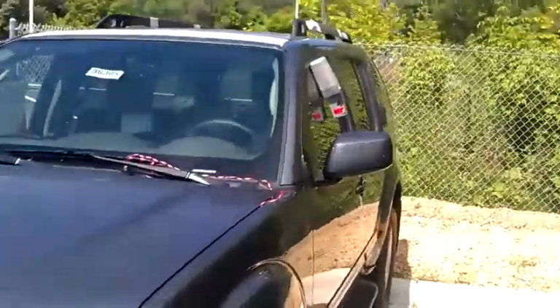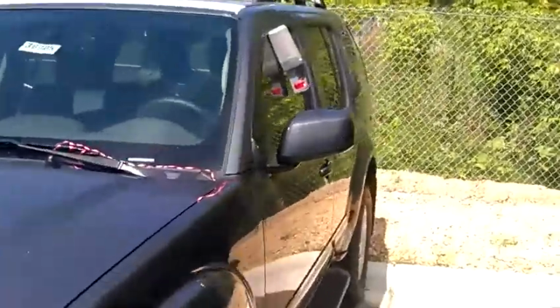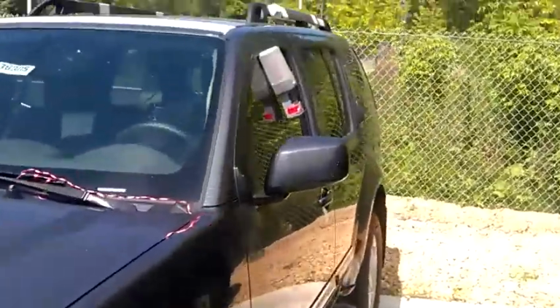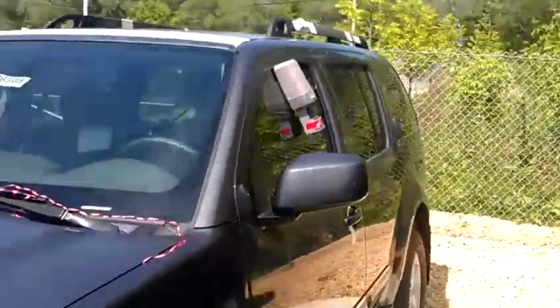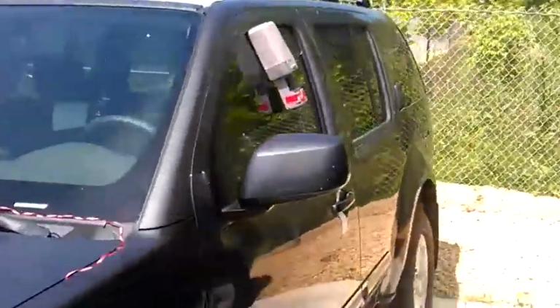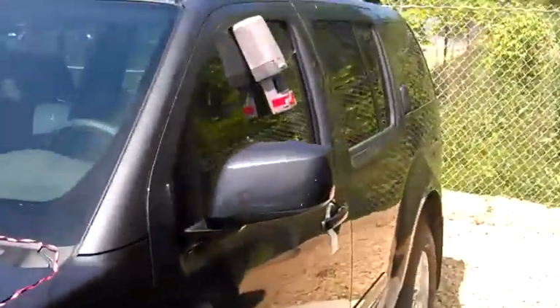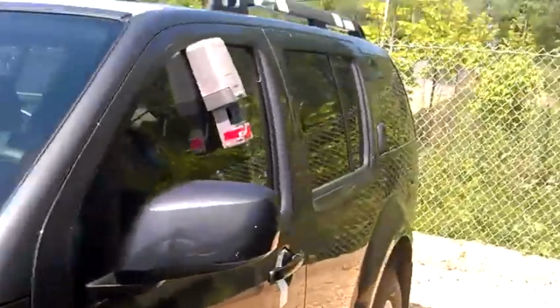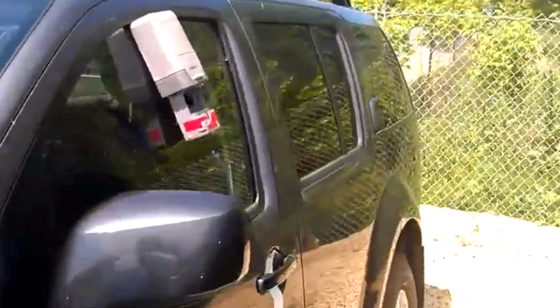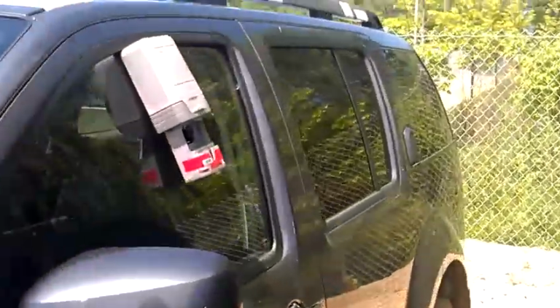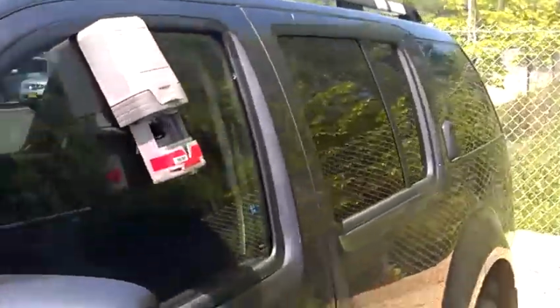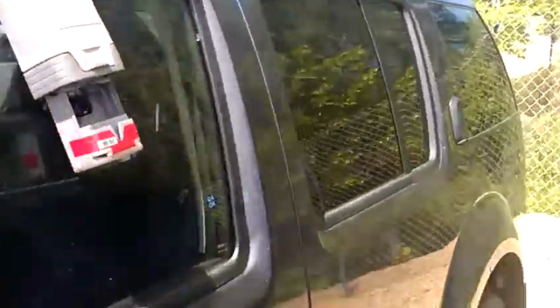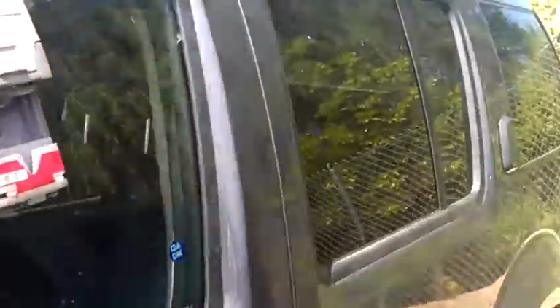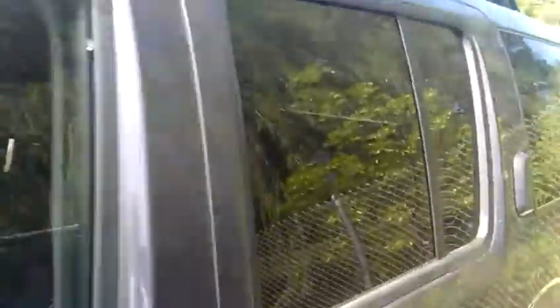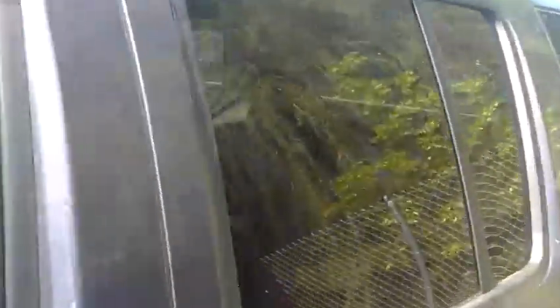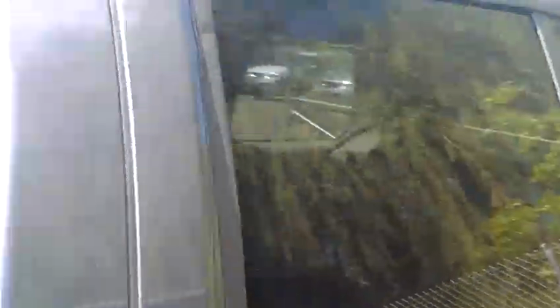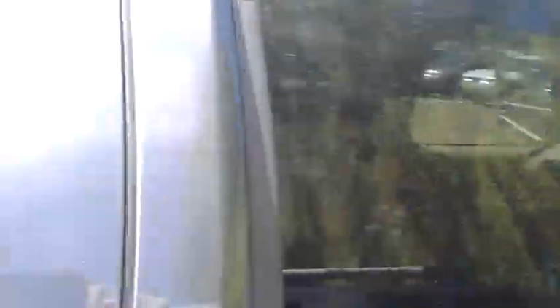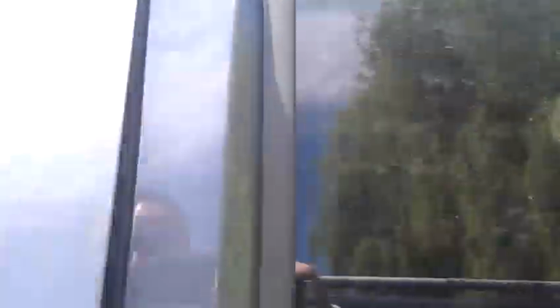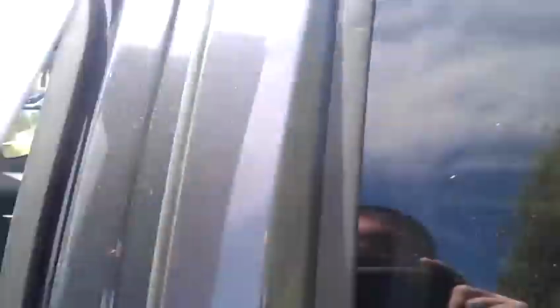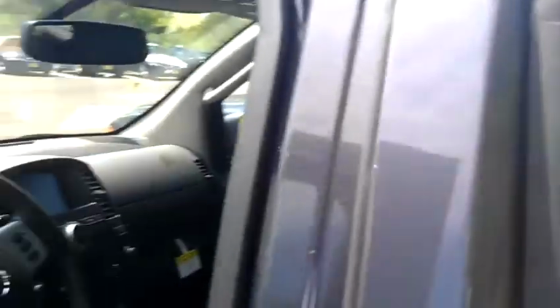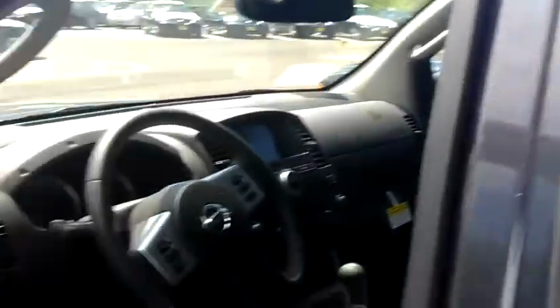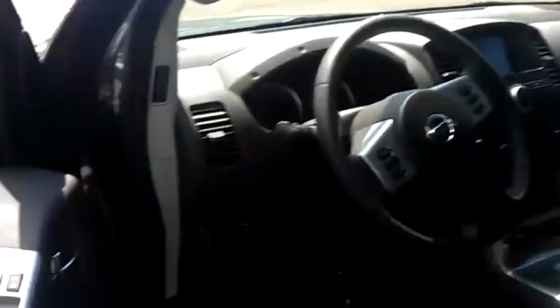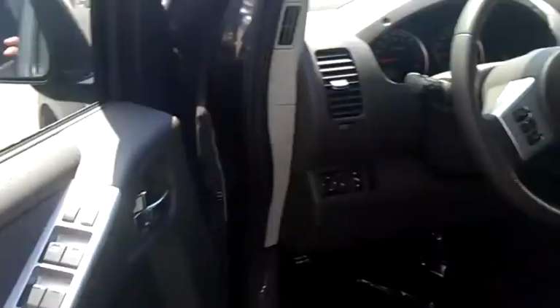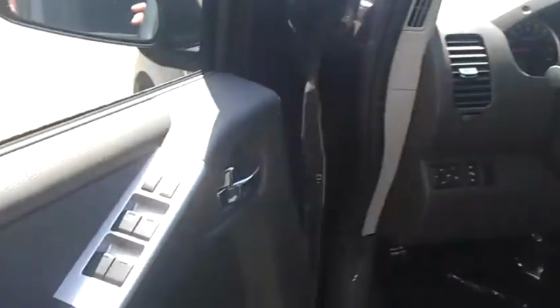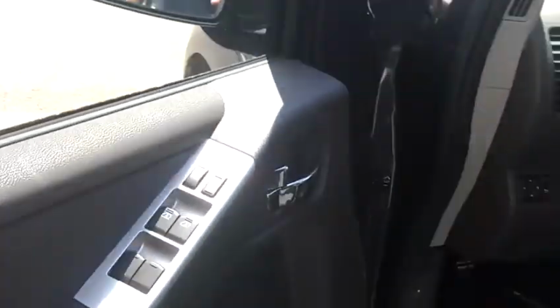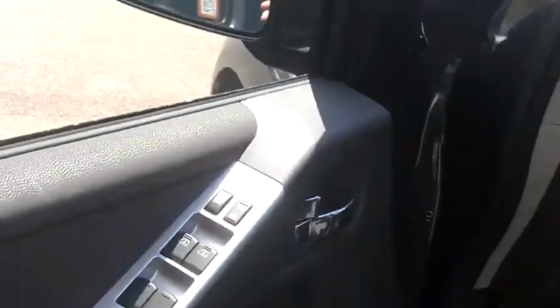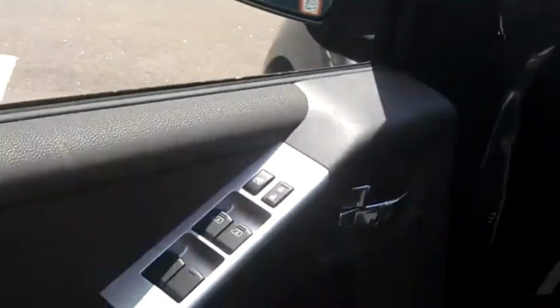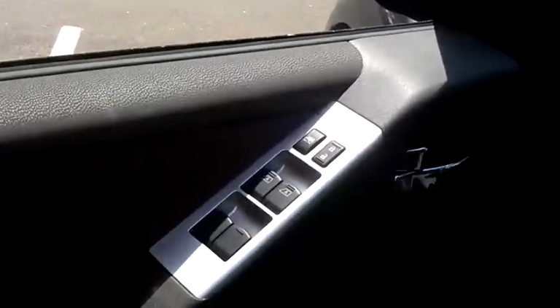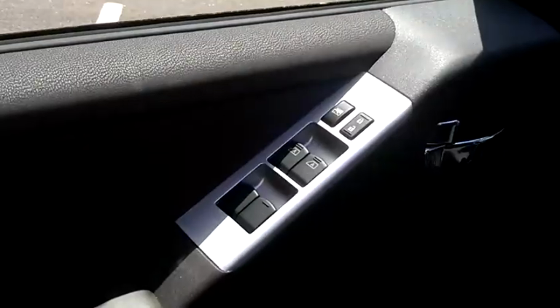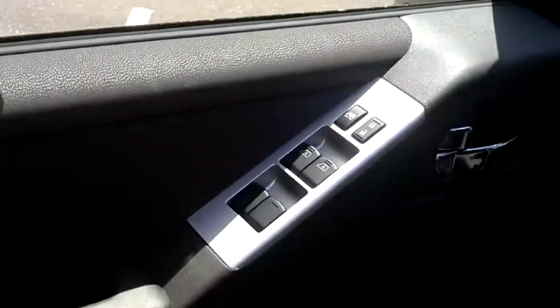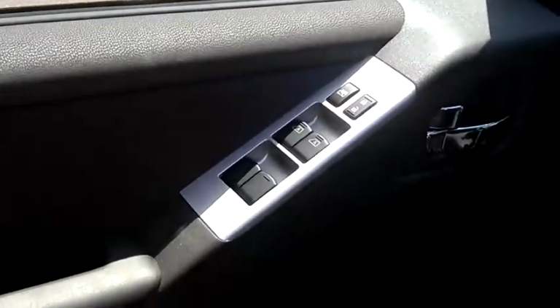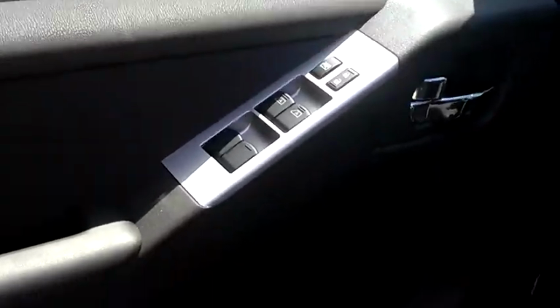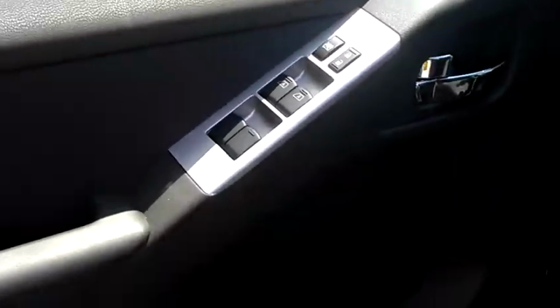It gives you remote keyless entry, all of your power windows, locks, and mirrors — very easy to get to.